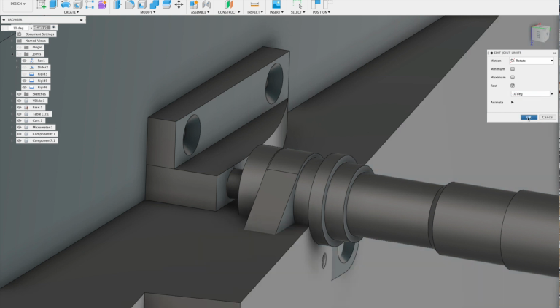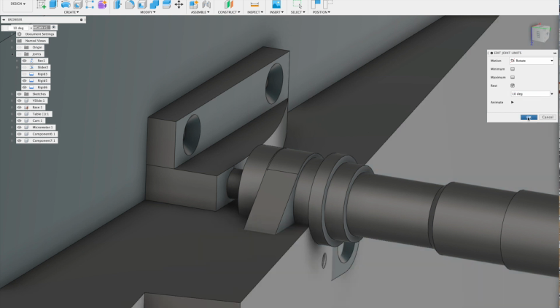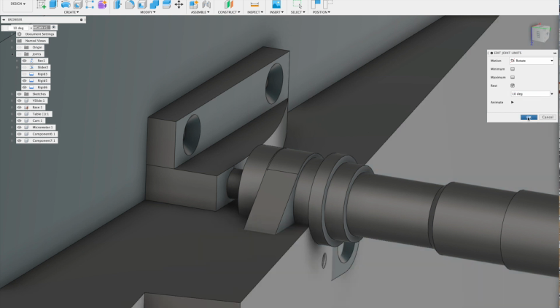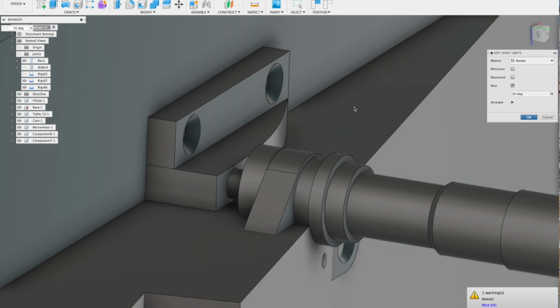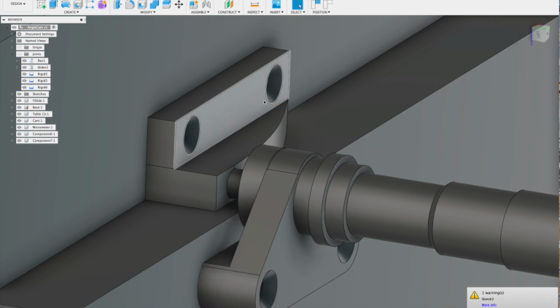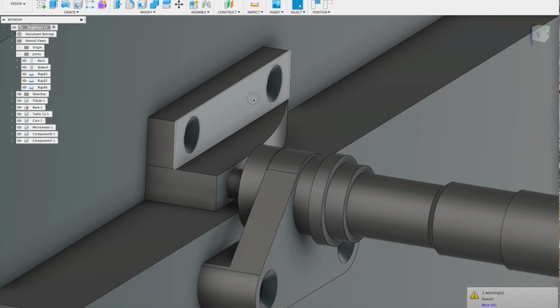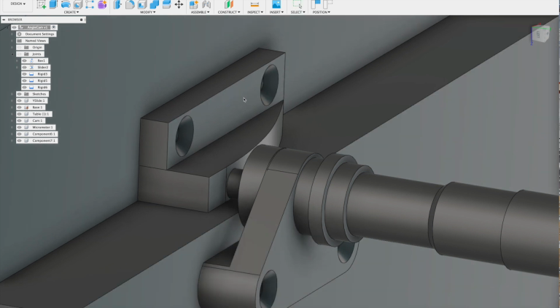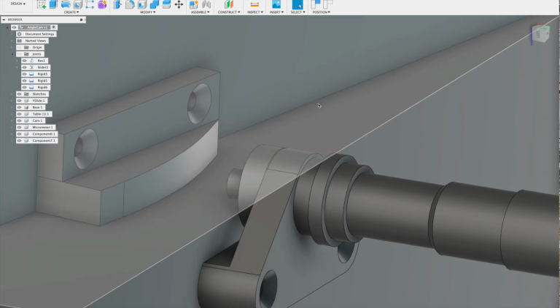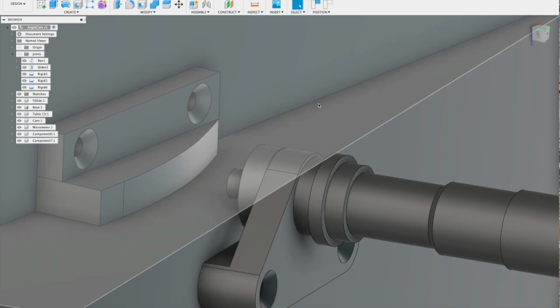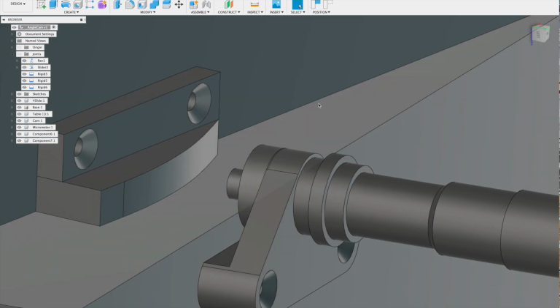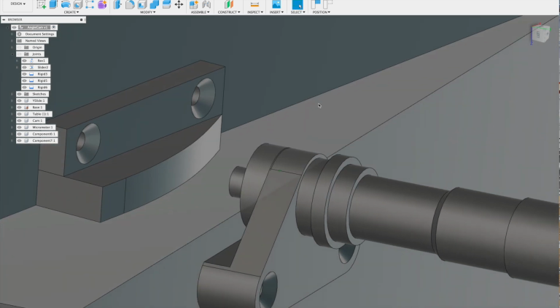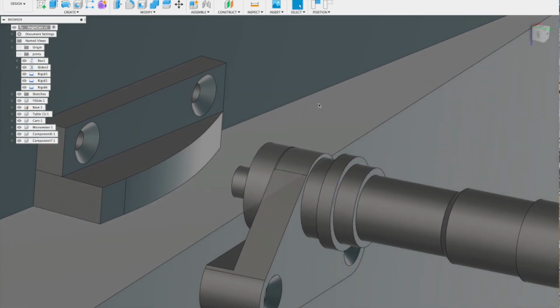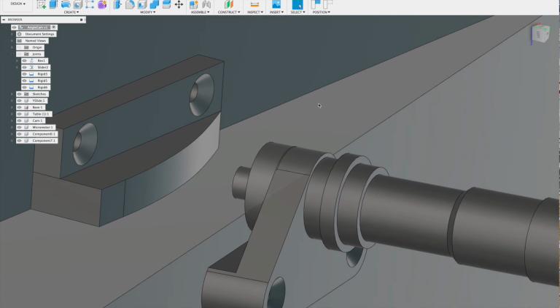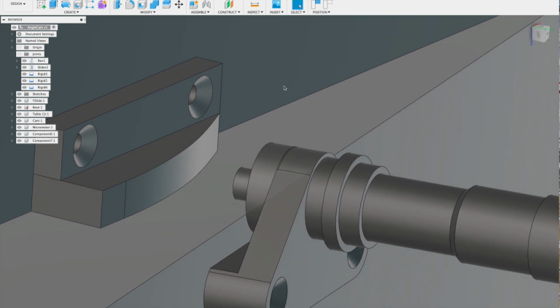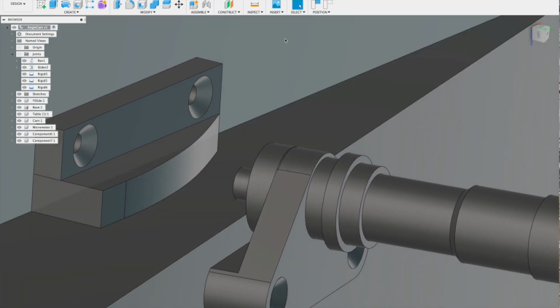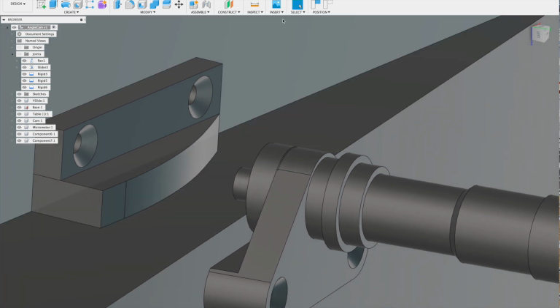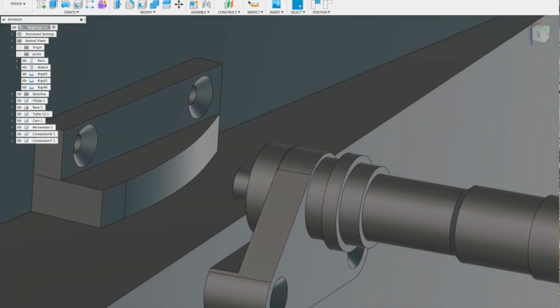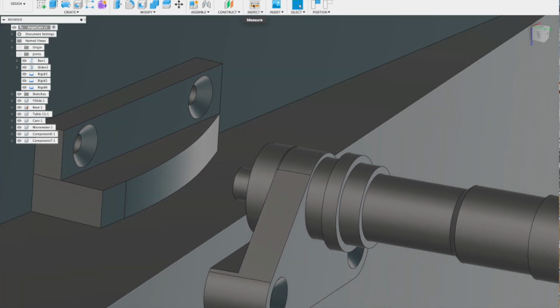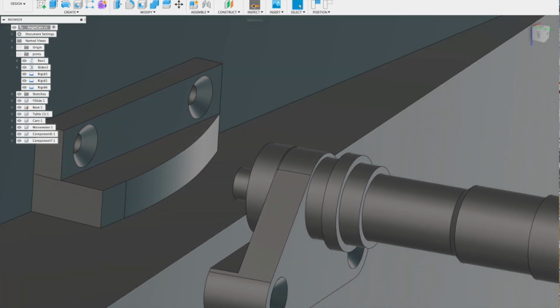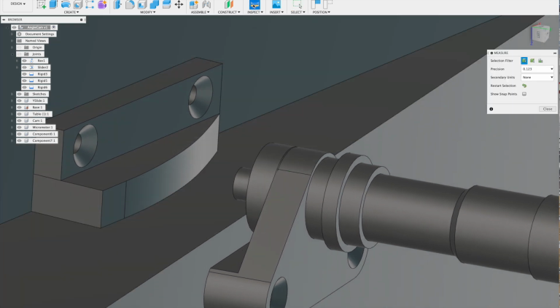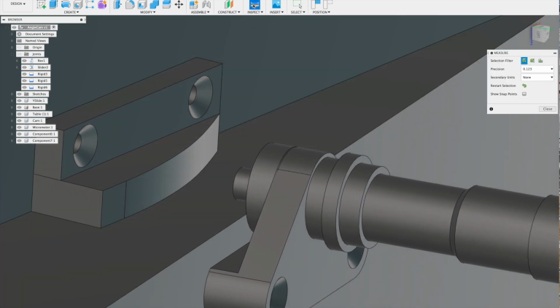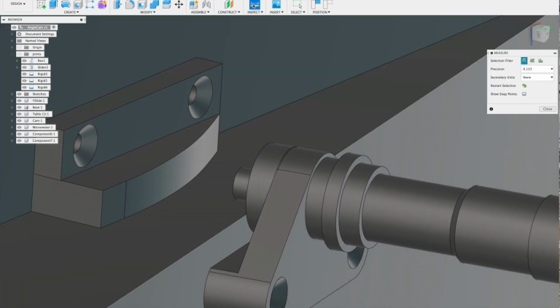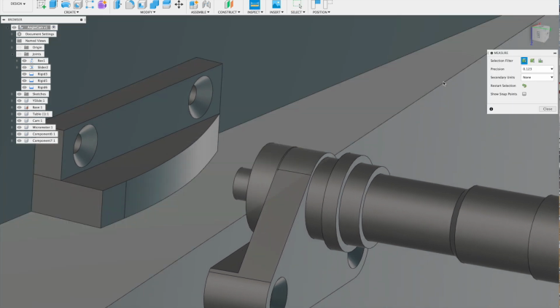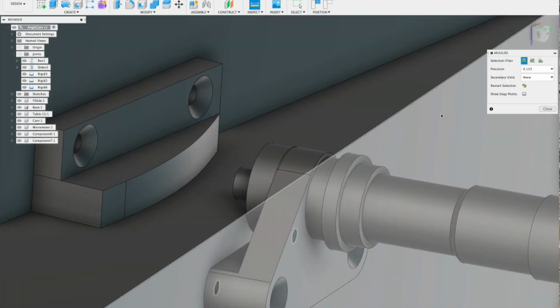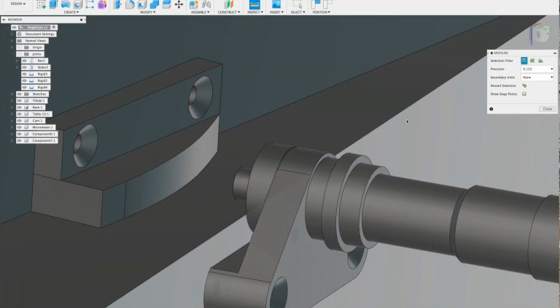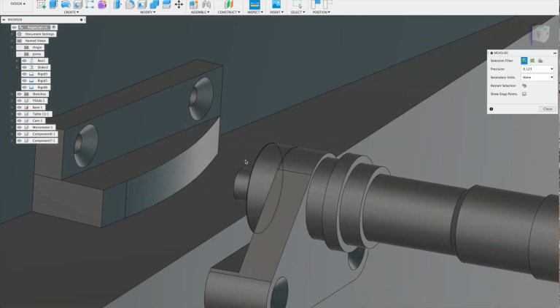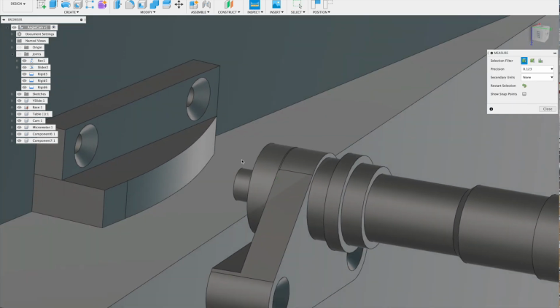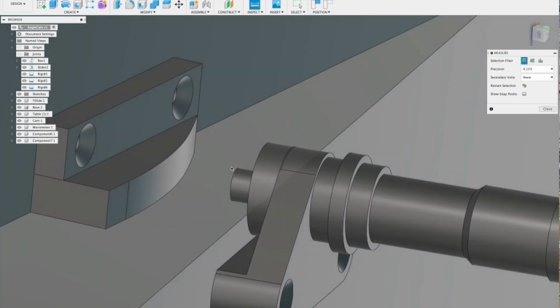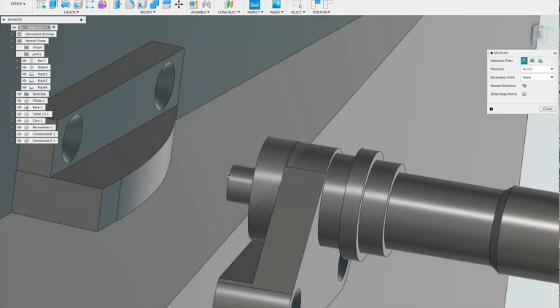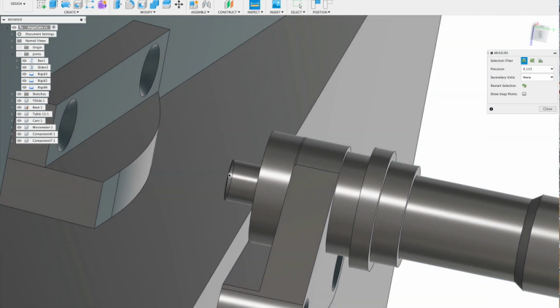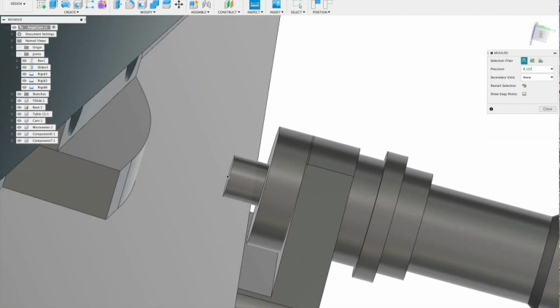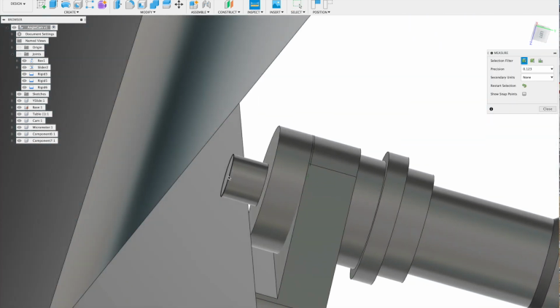However, as the angle increases the relationship breaks down. That is the purpose of the curved cam plate, which is just the right shape to compensate.